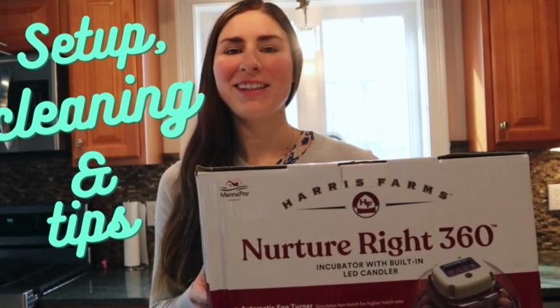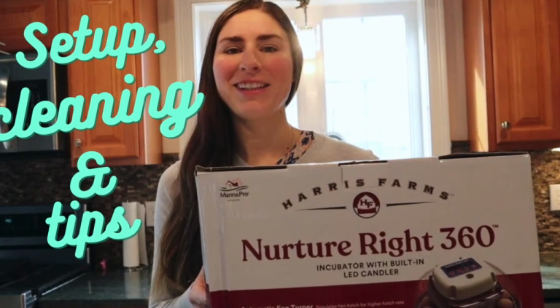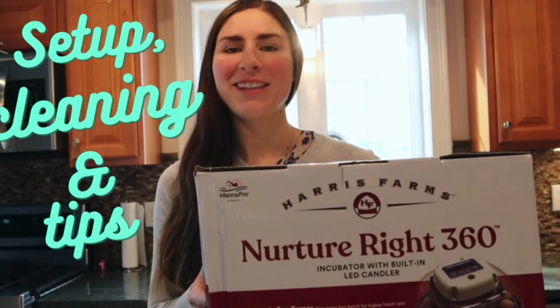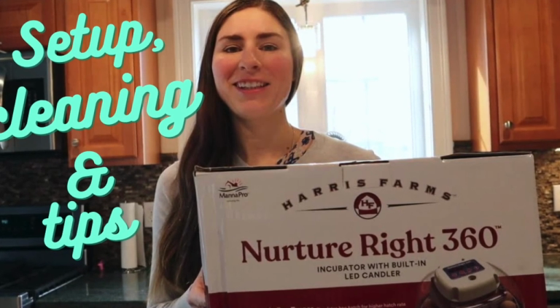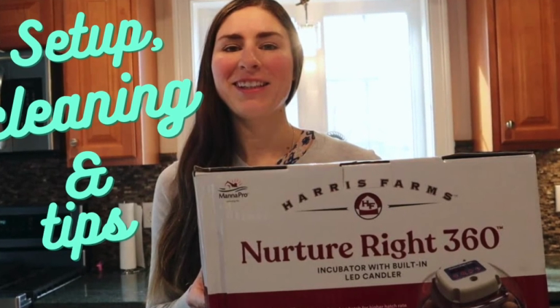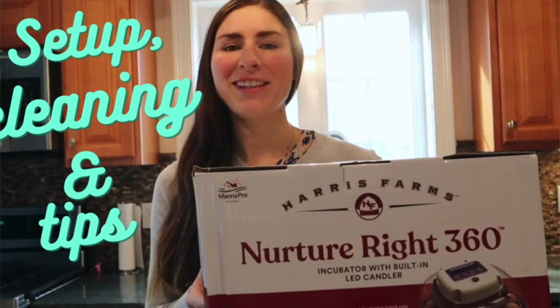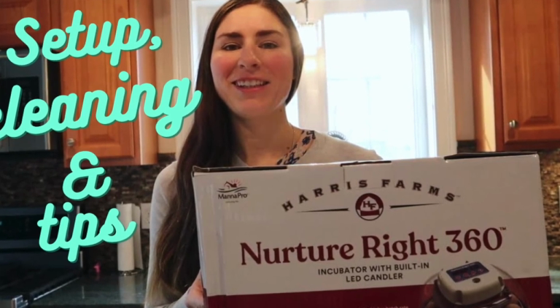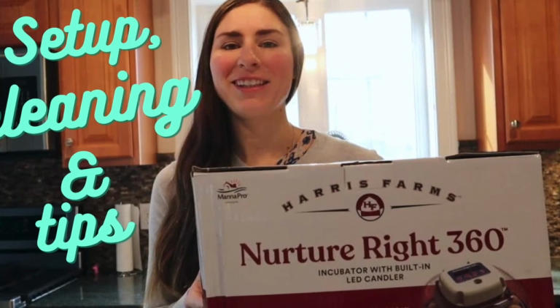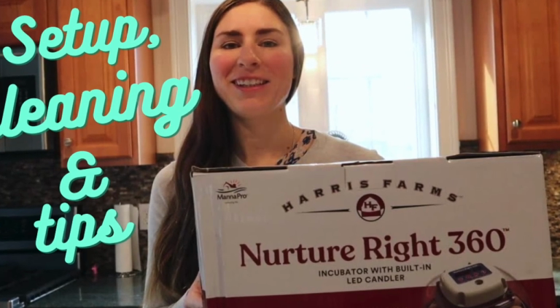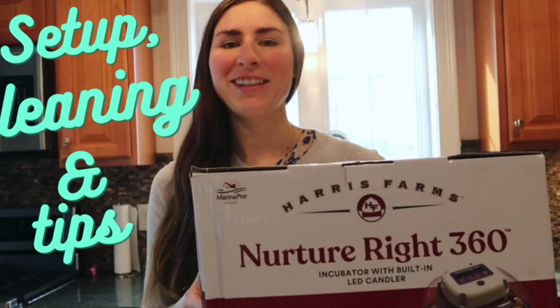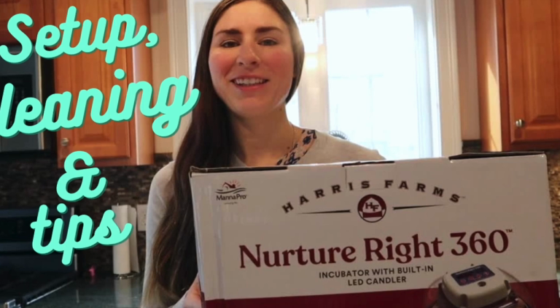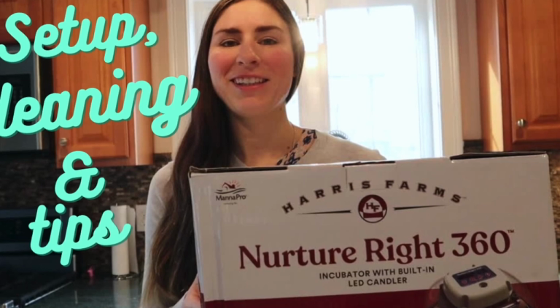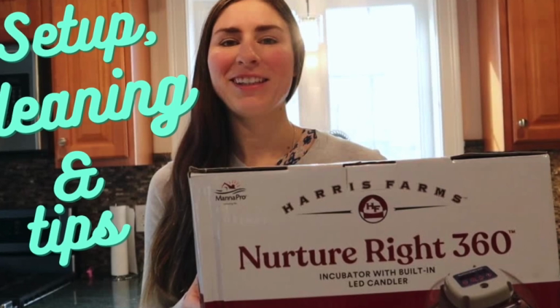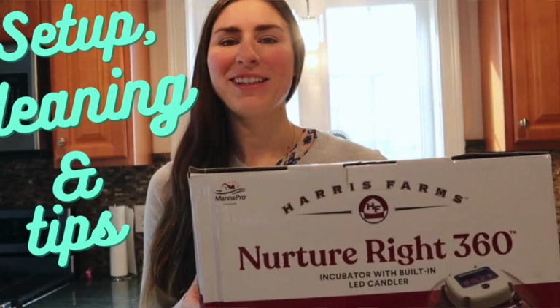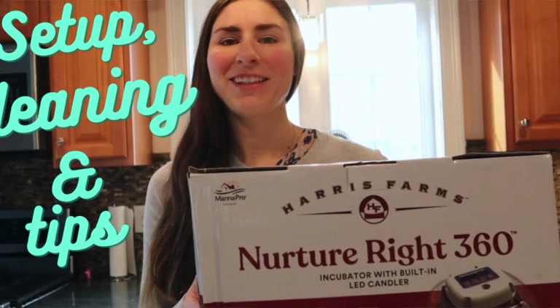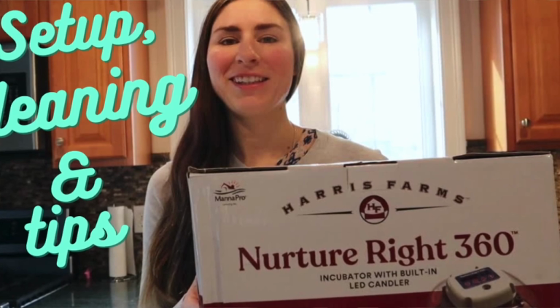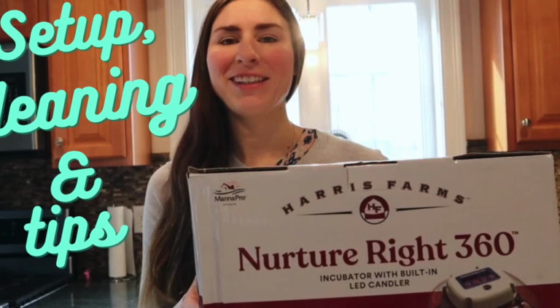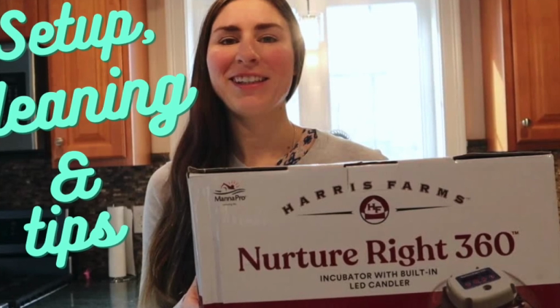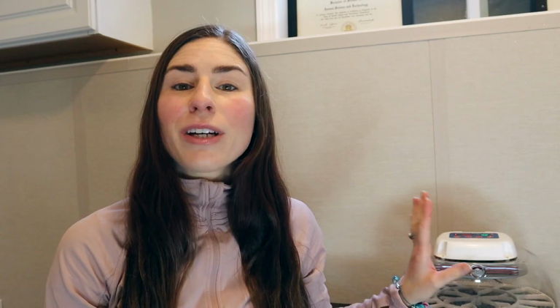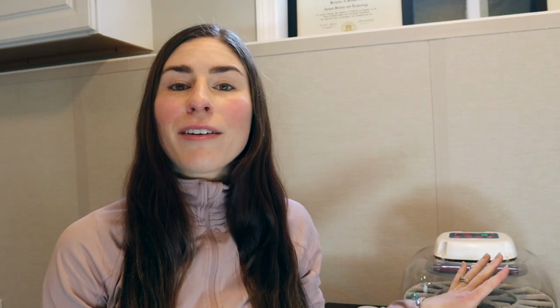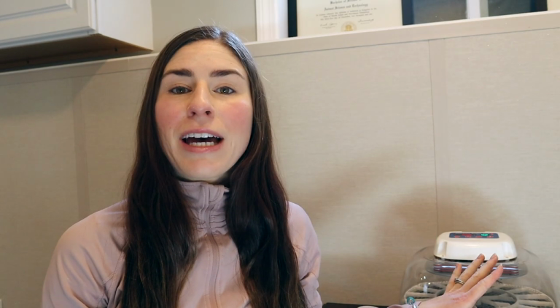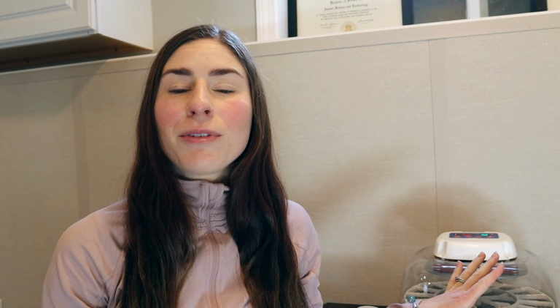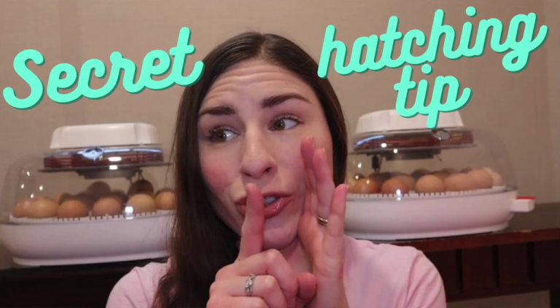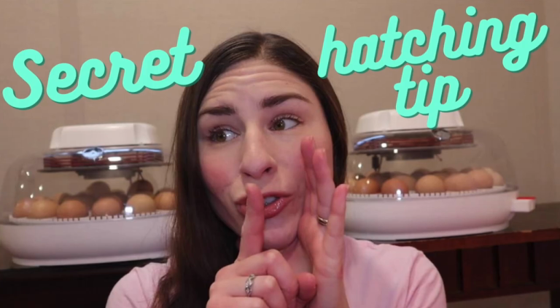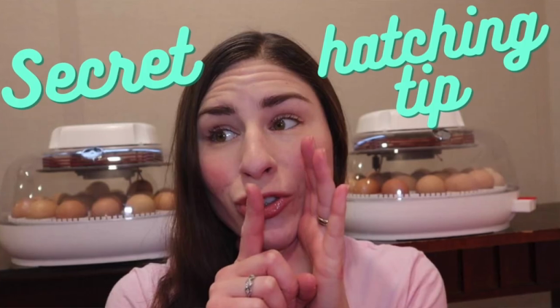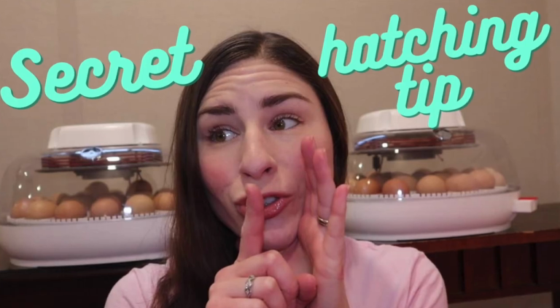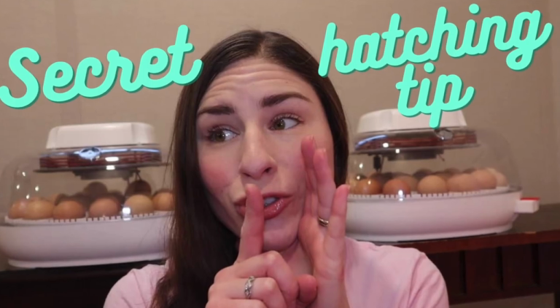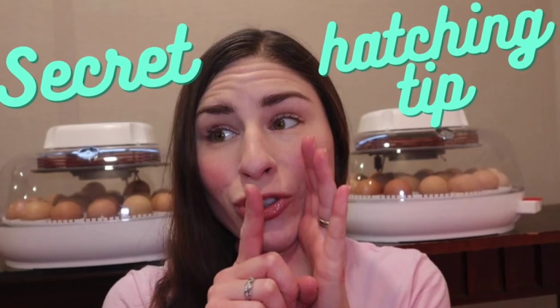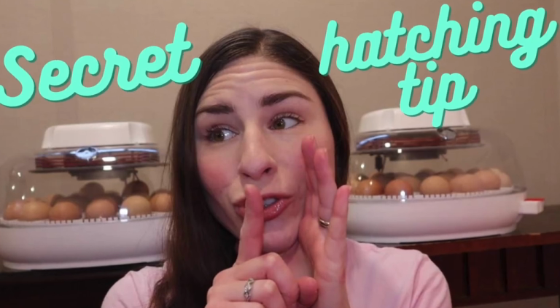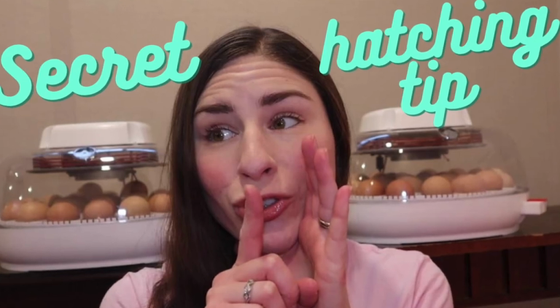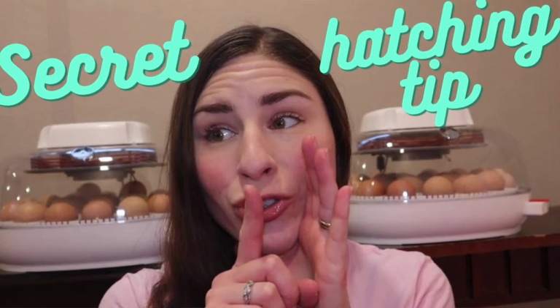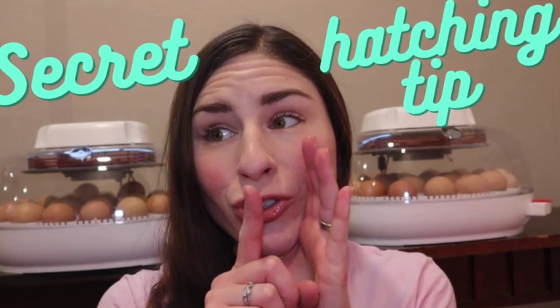This here is the Manapro Nurturrite 360. I have a video on how to set all of it up.